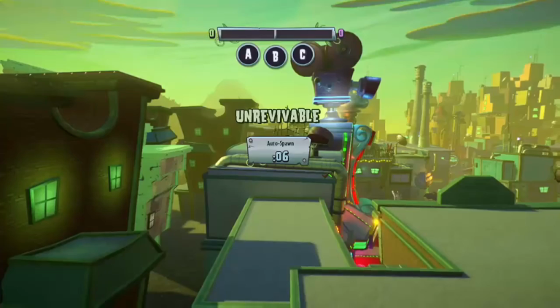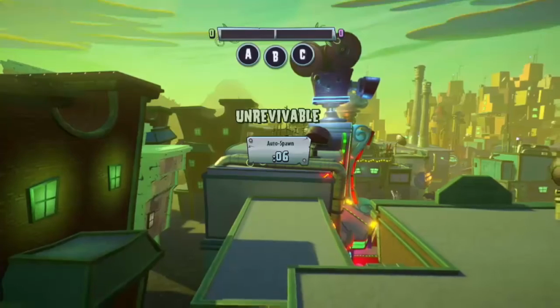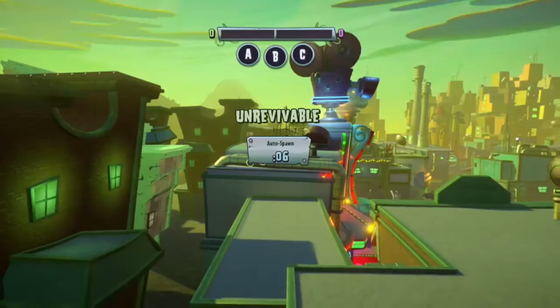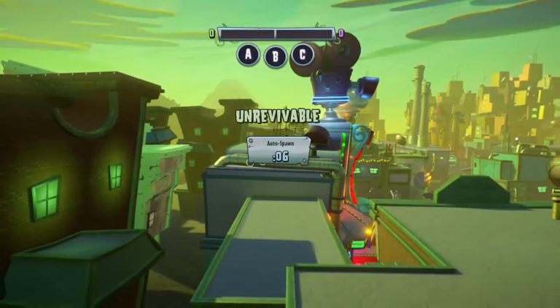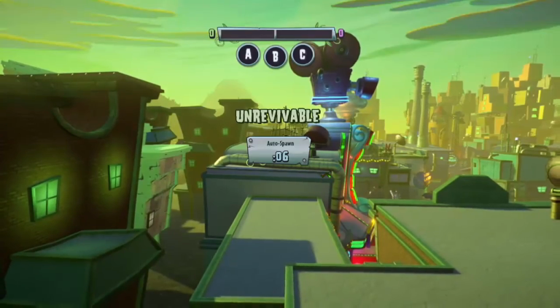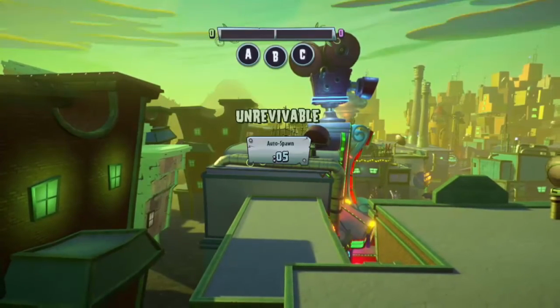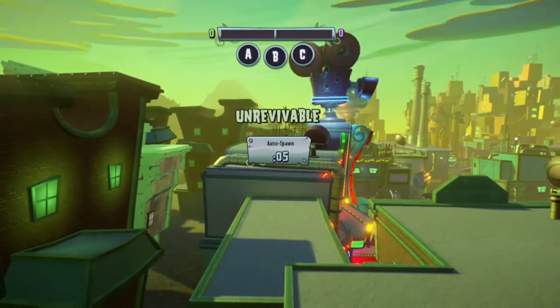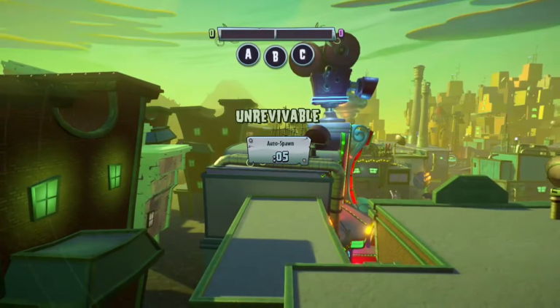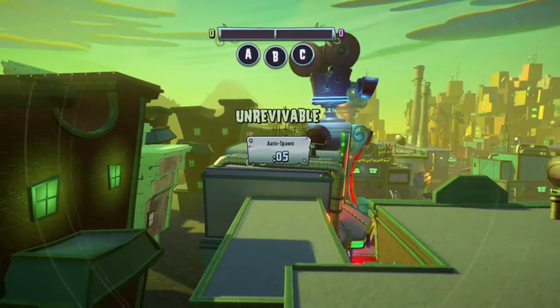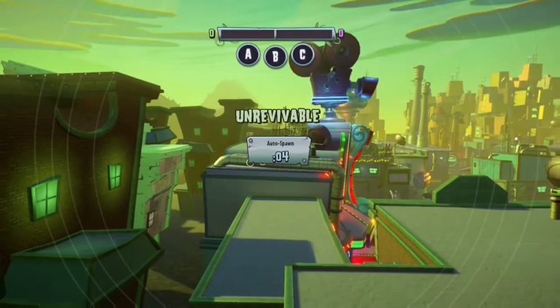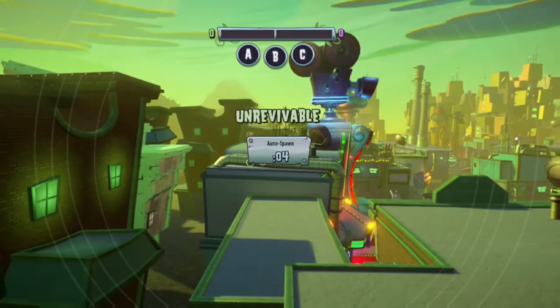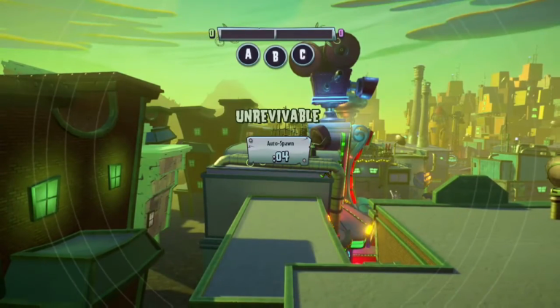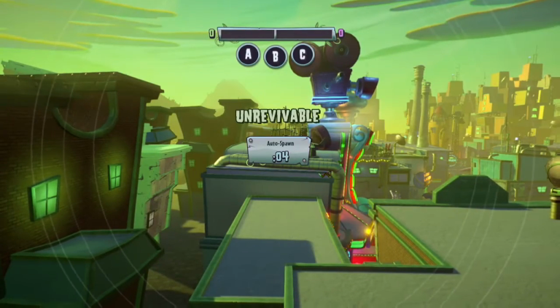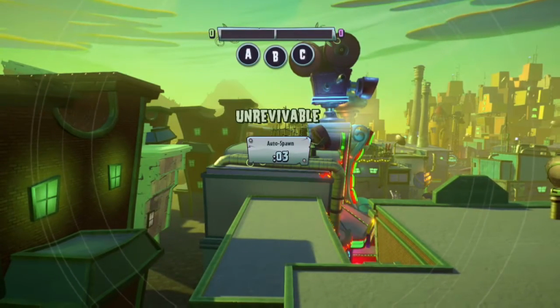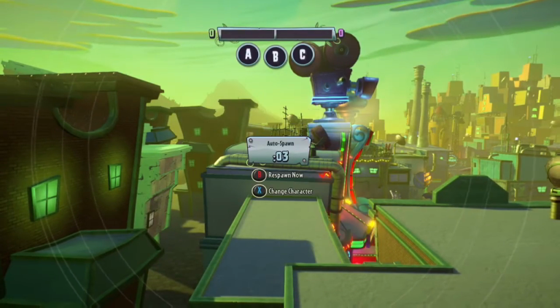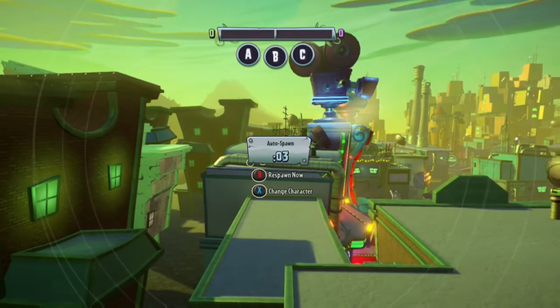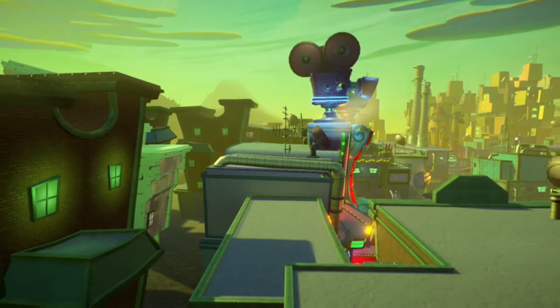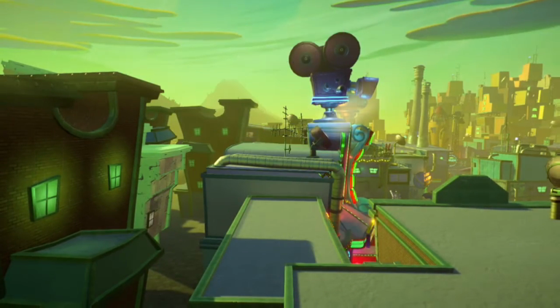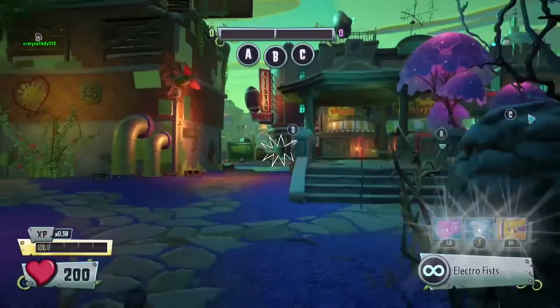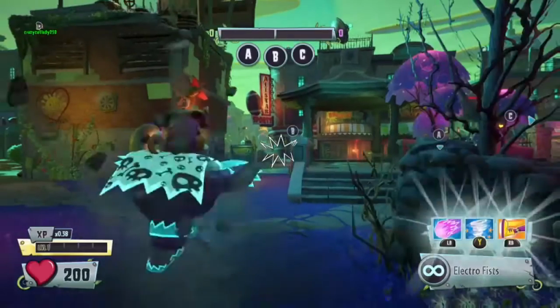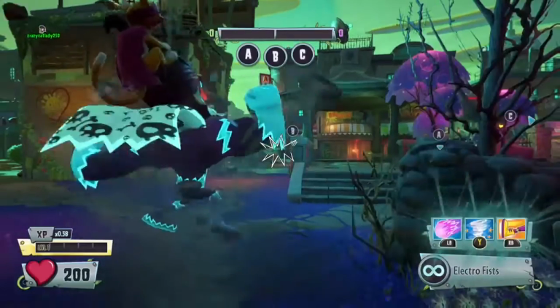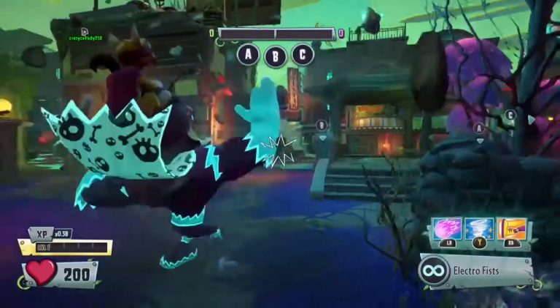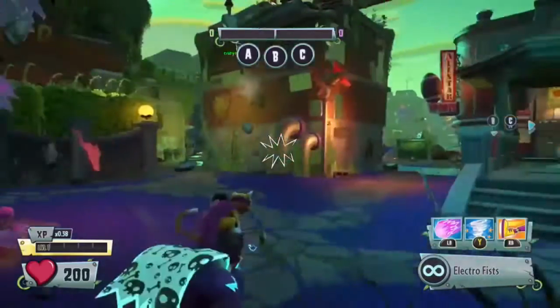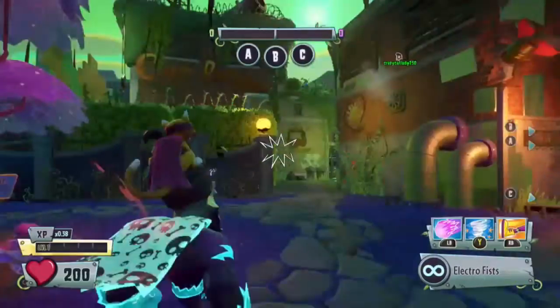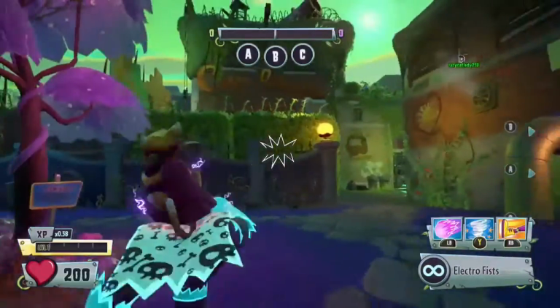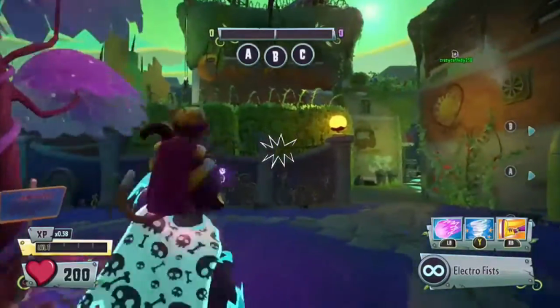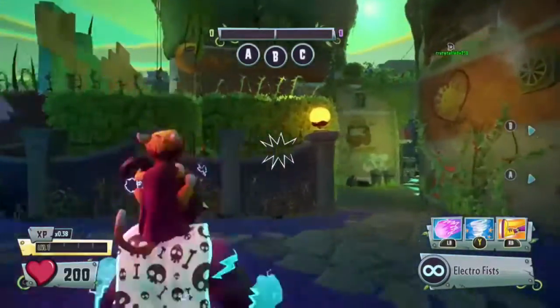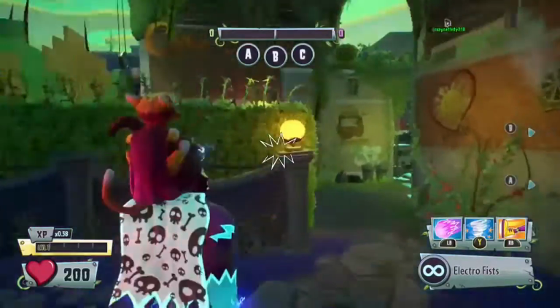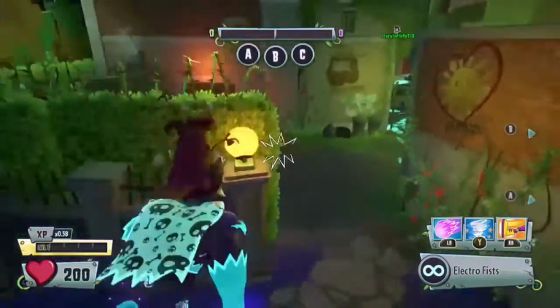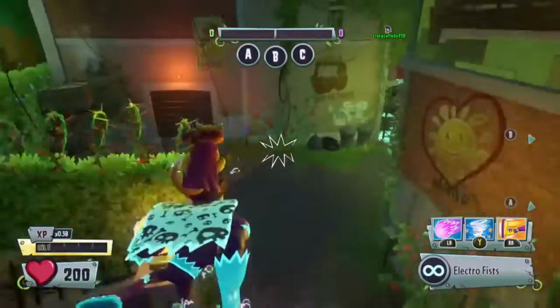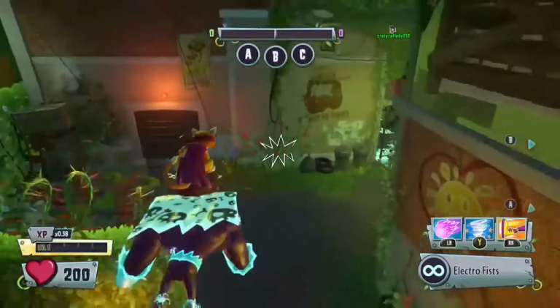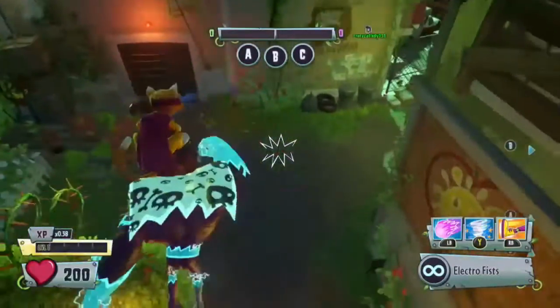What you need to do is go on Private Play Aquacenter, increase your settings, turn on Low Gravity and Speed Boost.